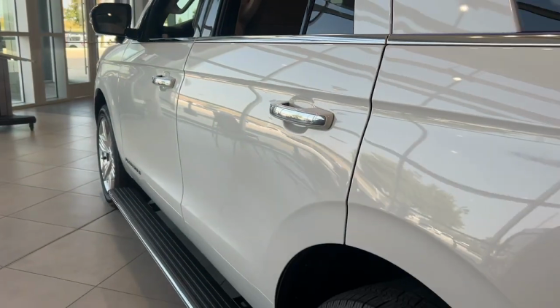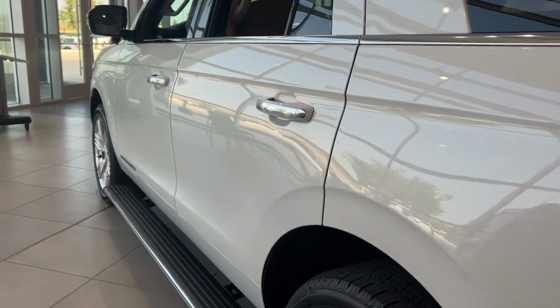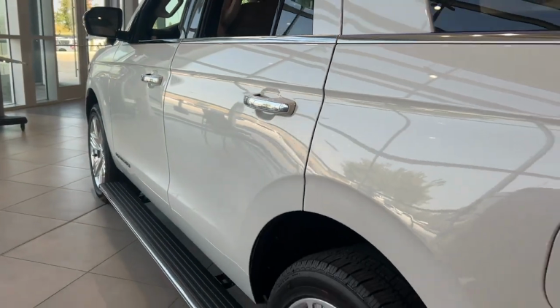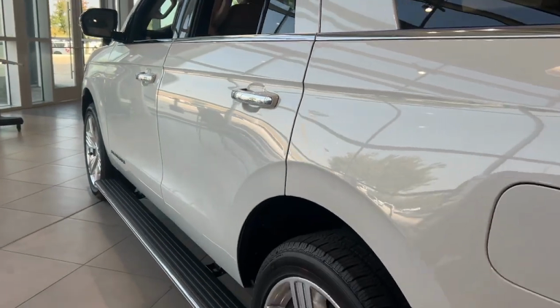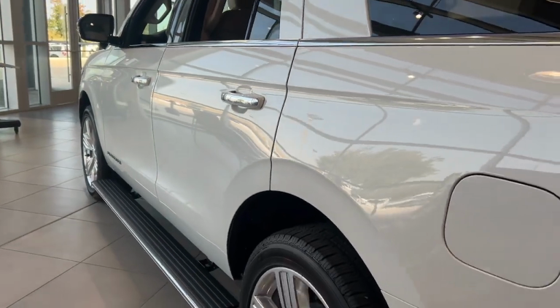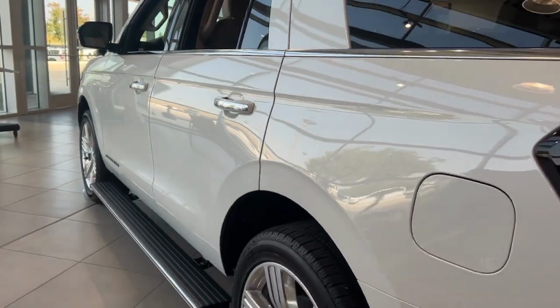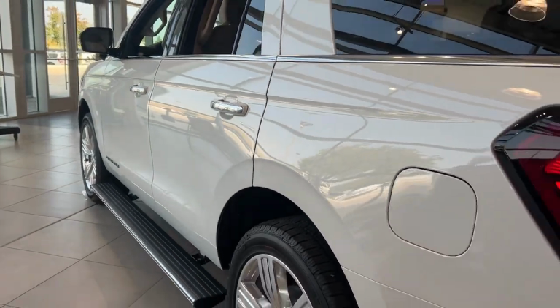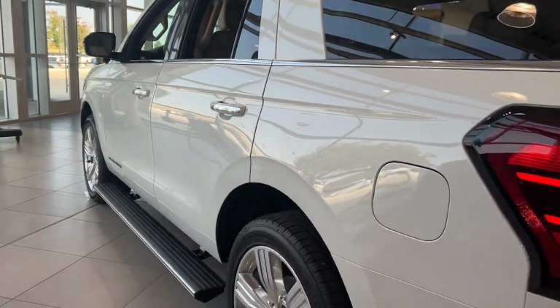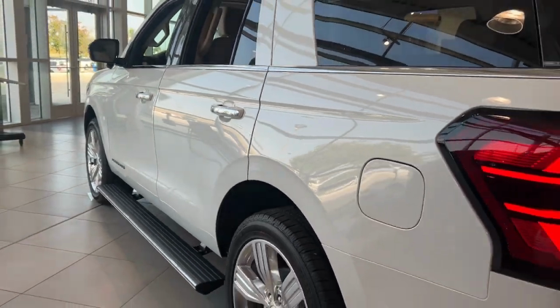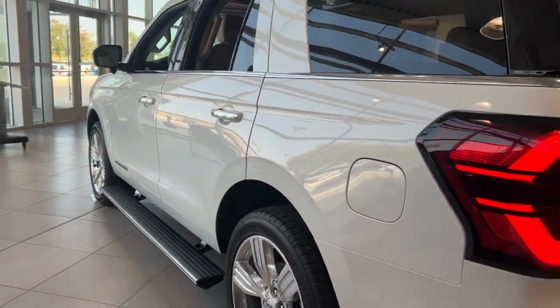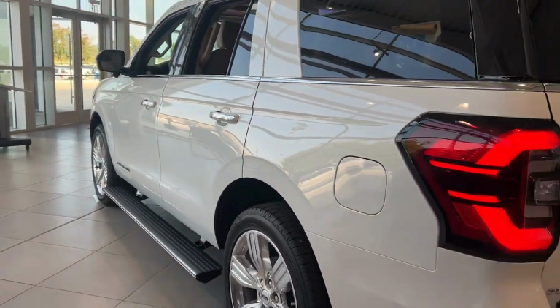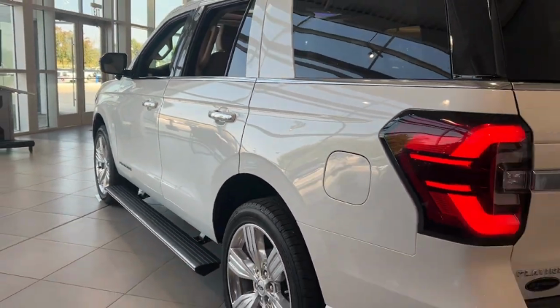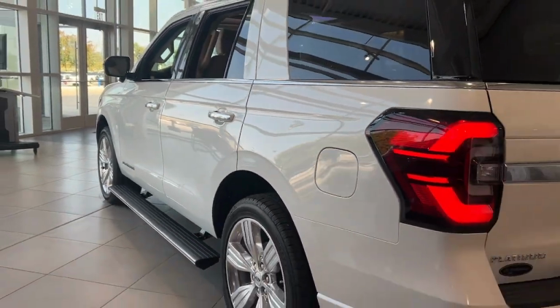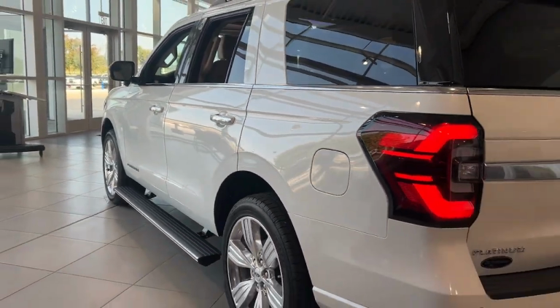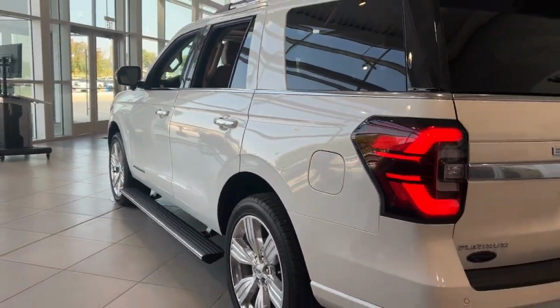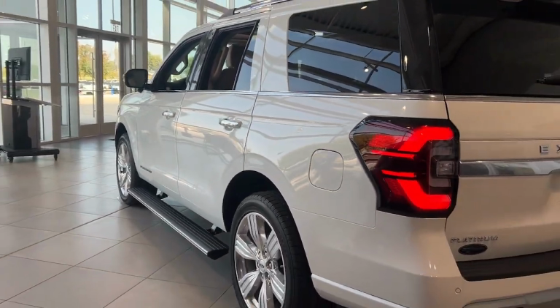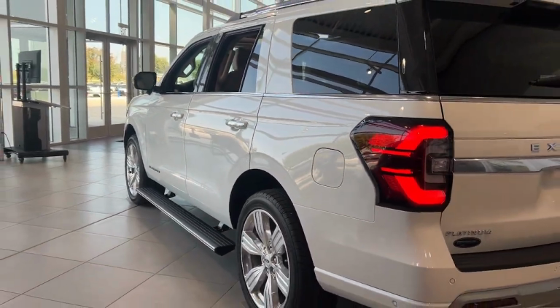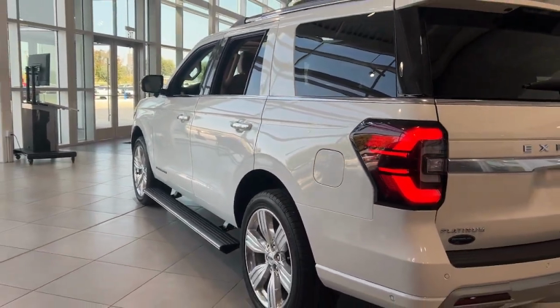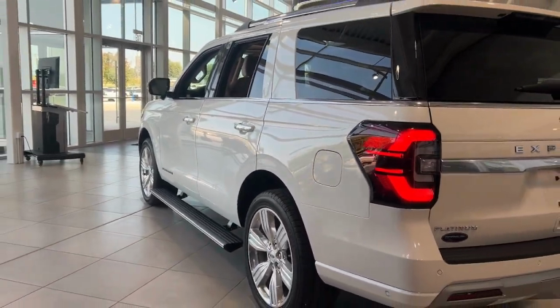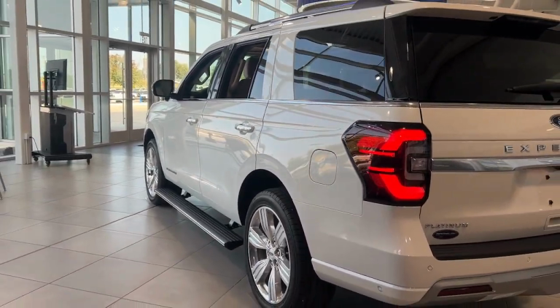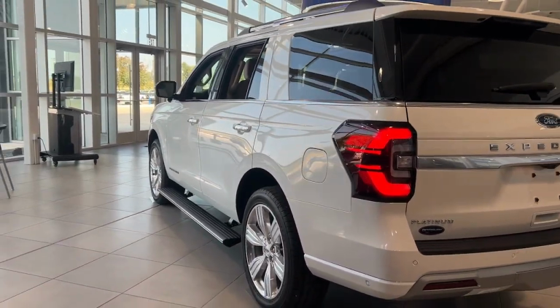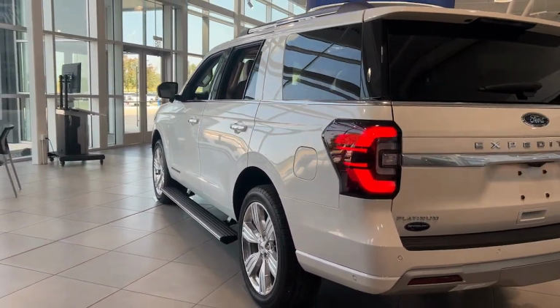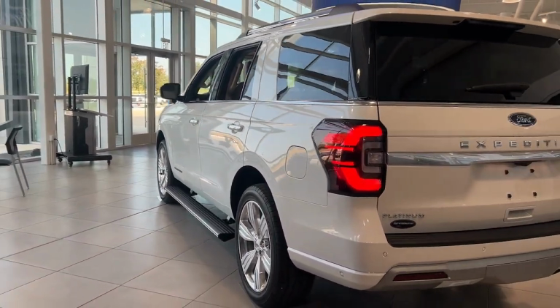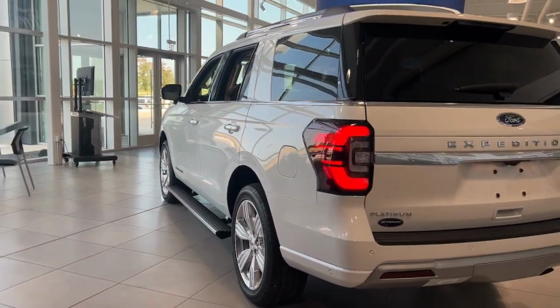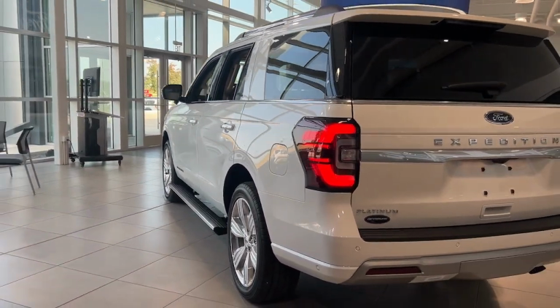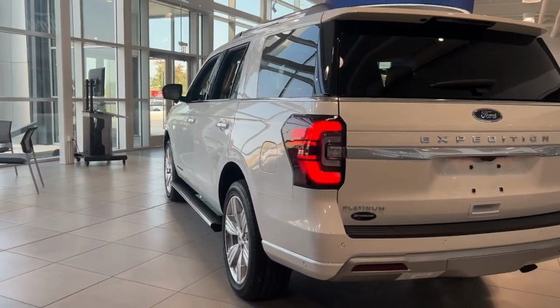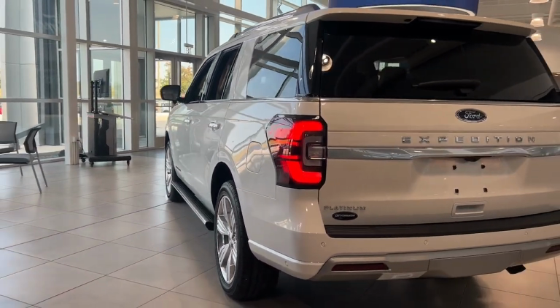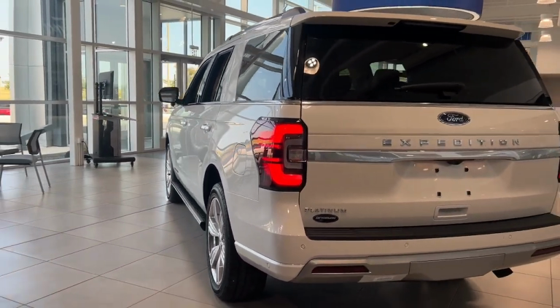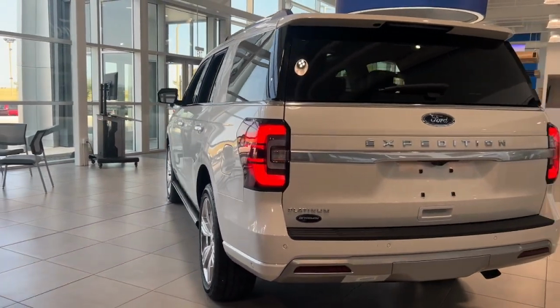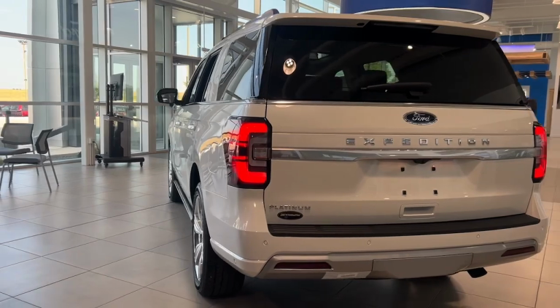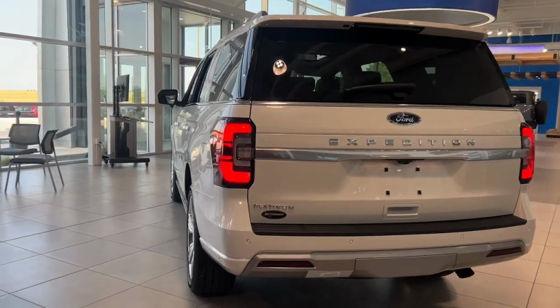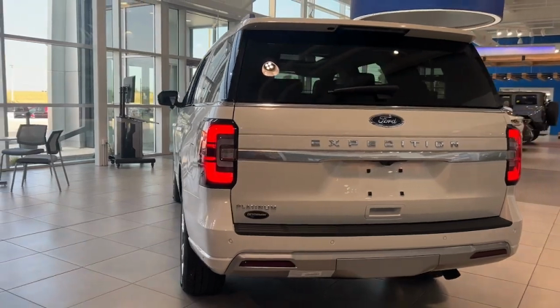Power passenger seat, fog lamps, heated rear seat, premium sound system.